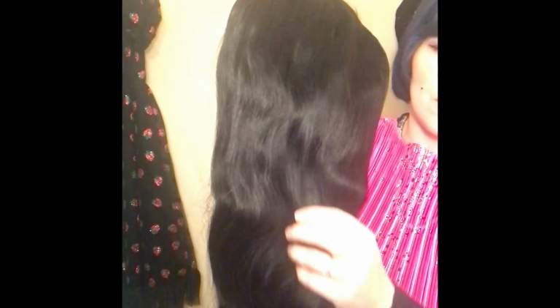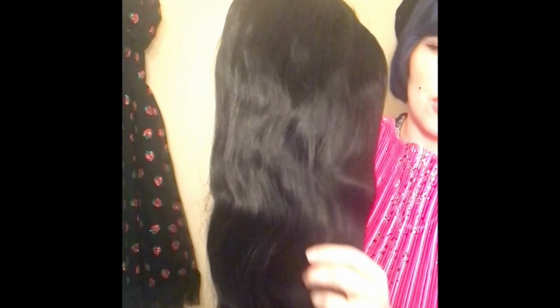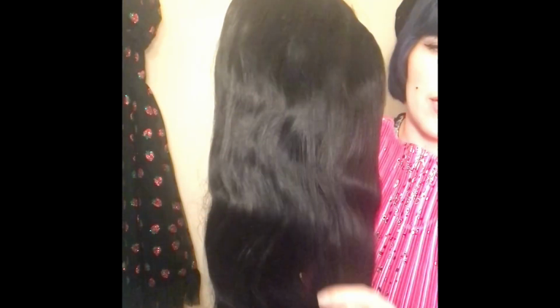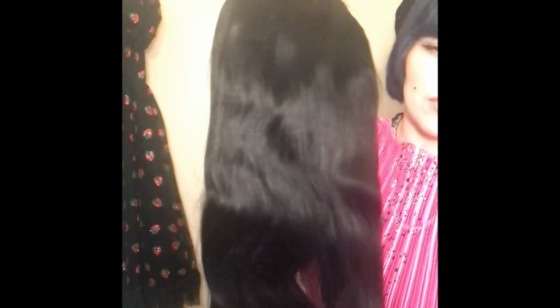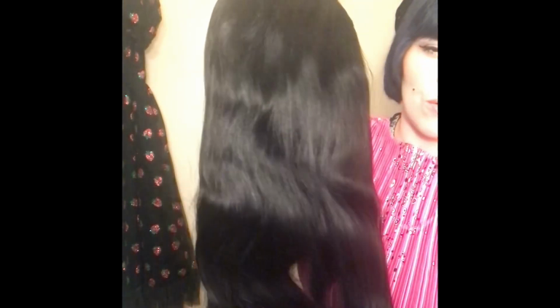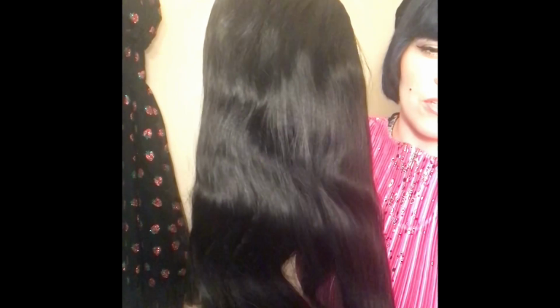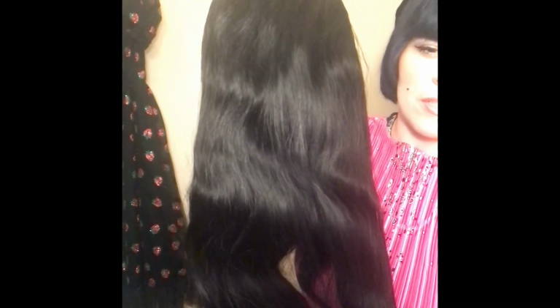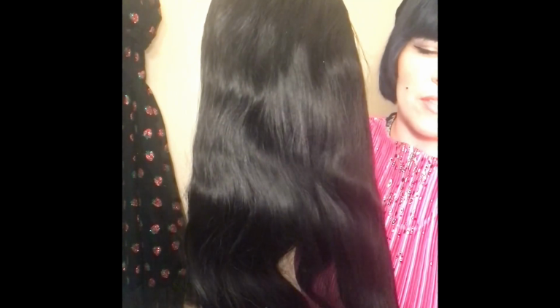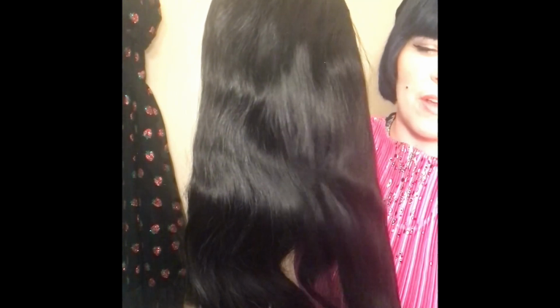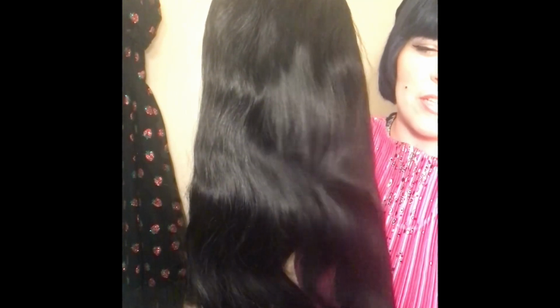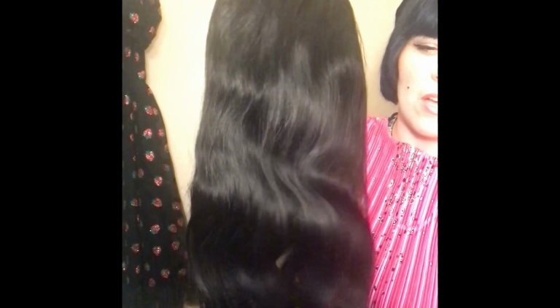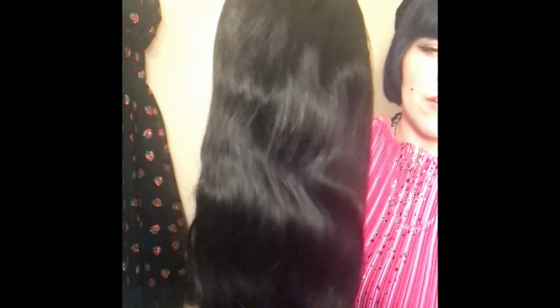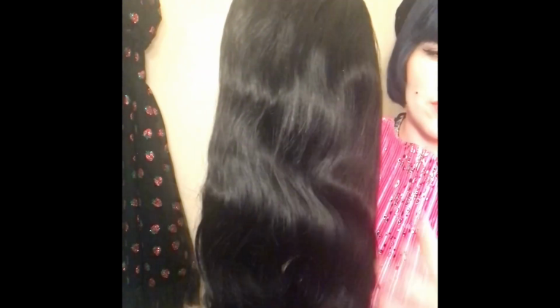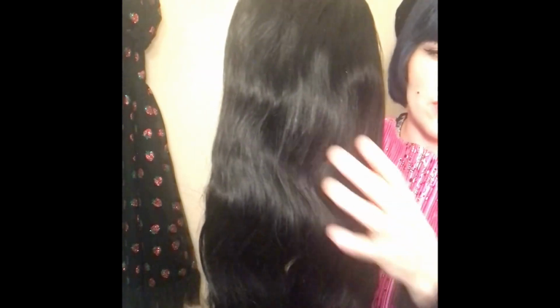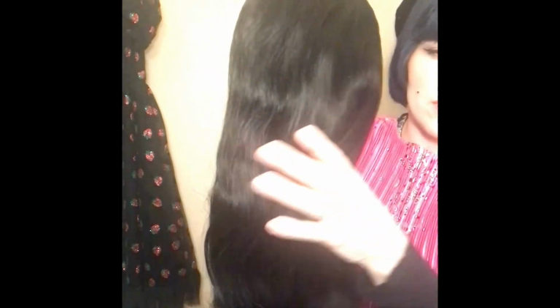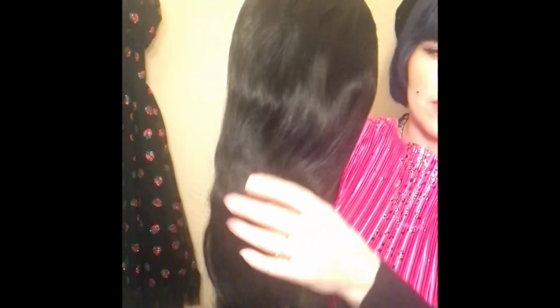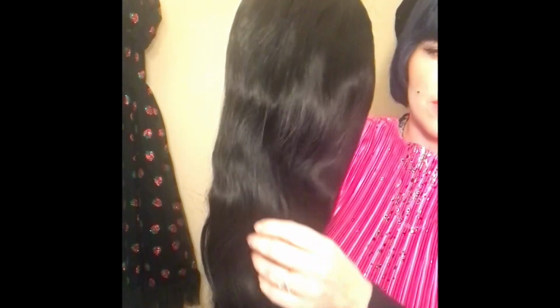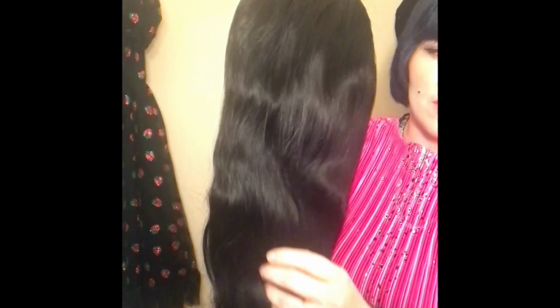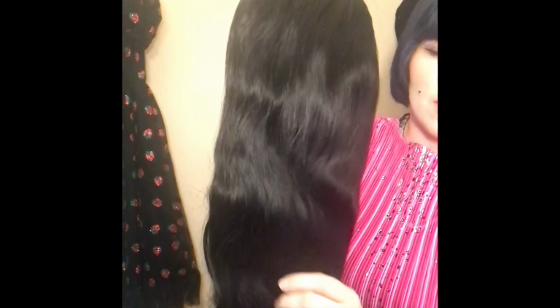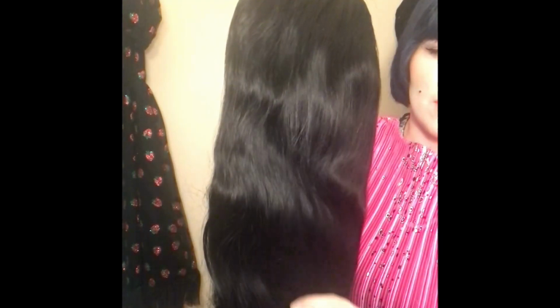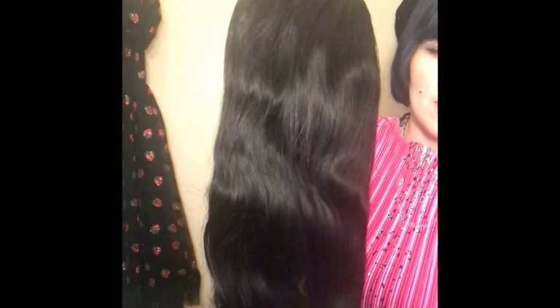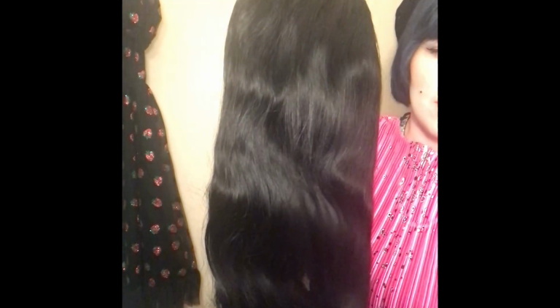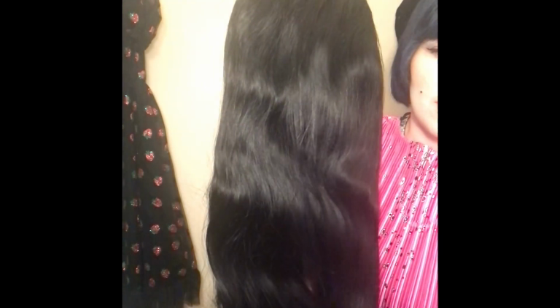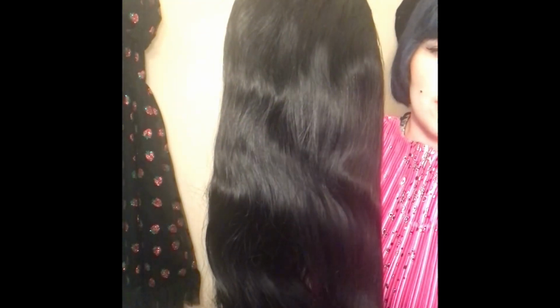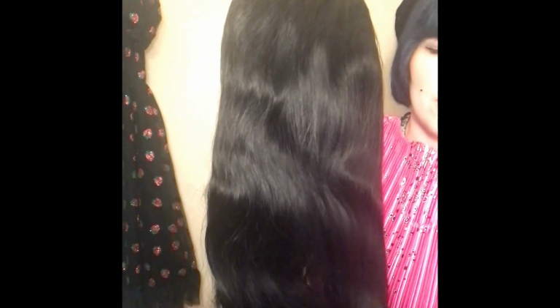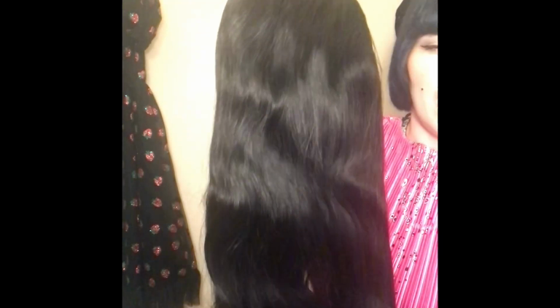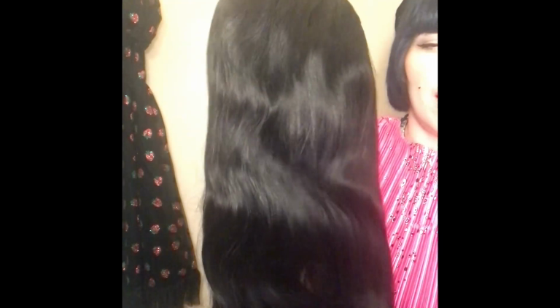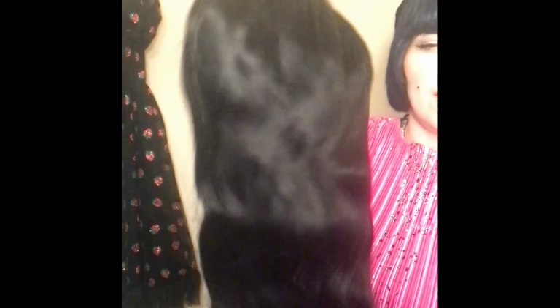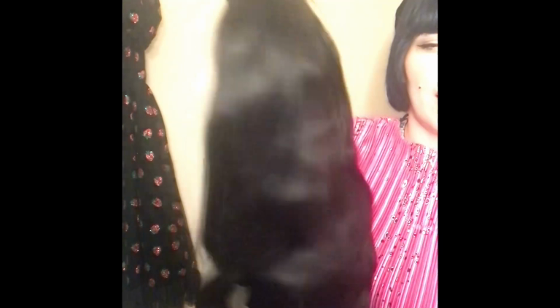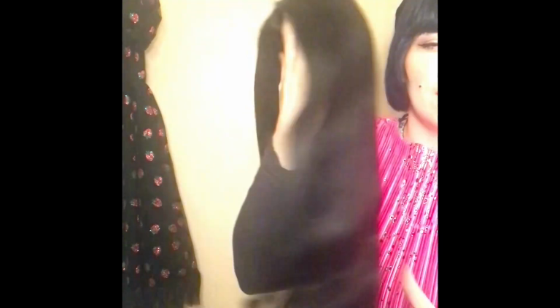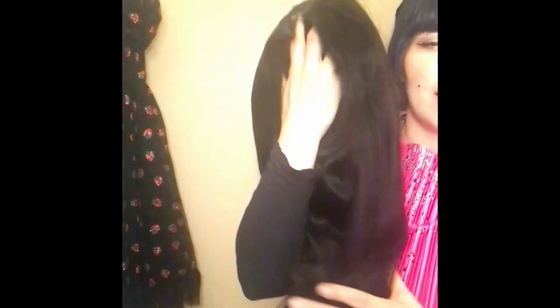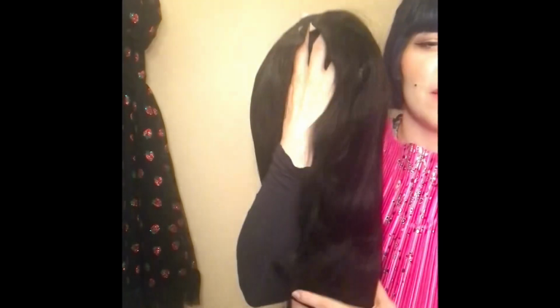The shine is gorgeous. It's very soft. Yeah, I like this.